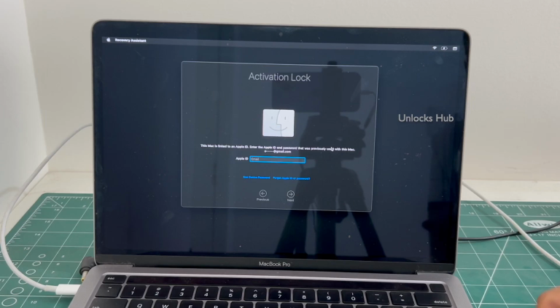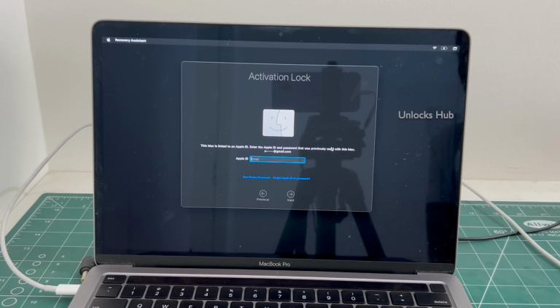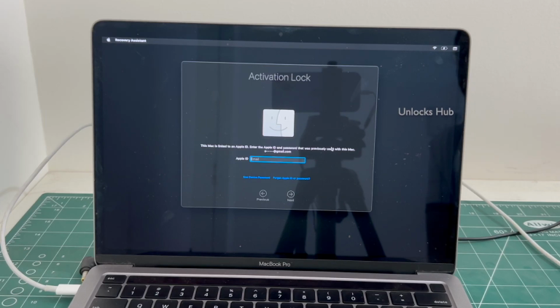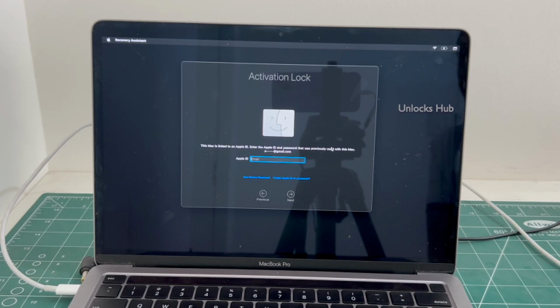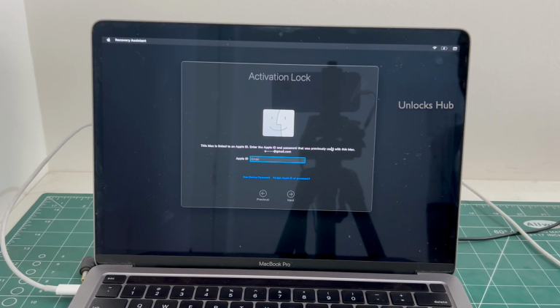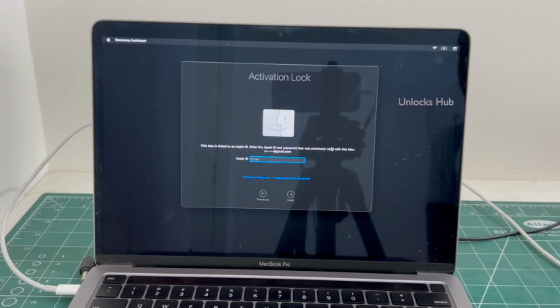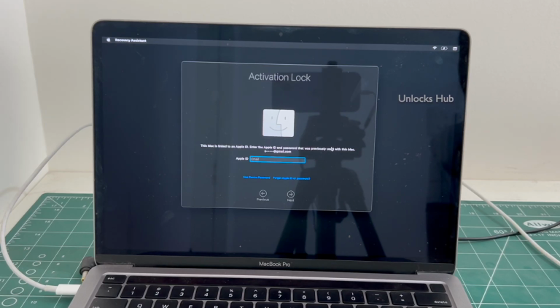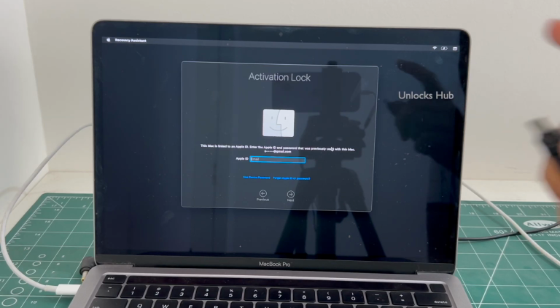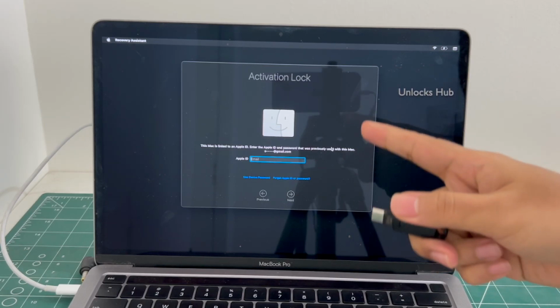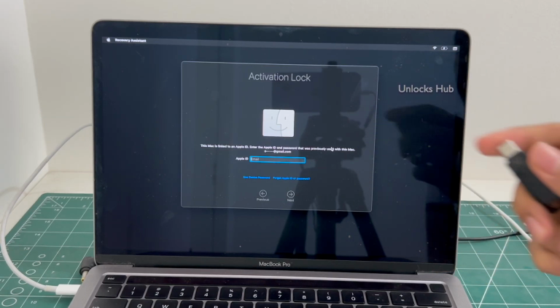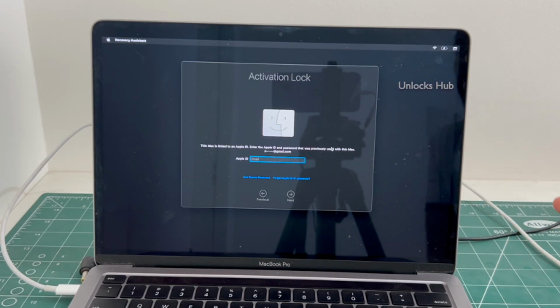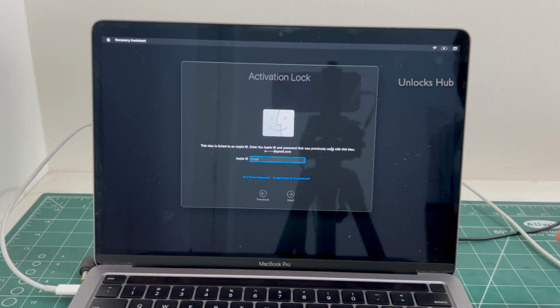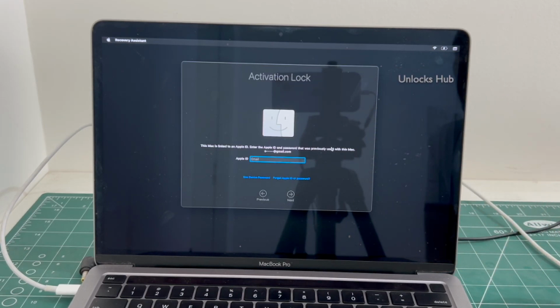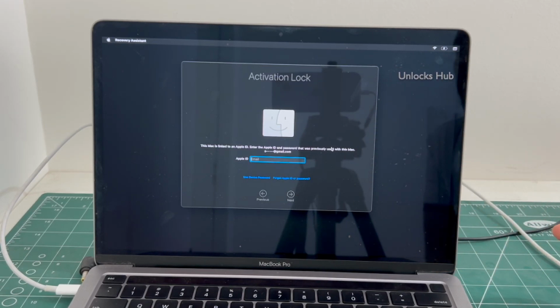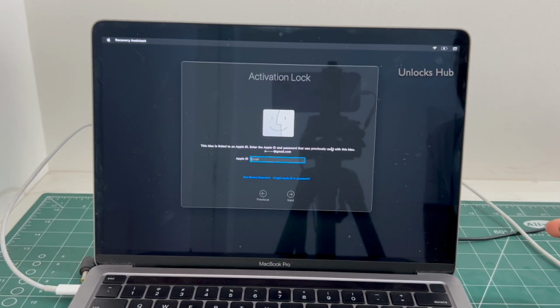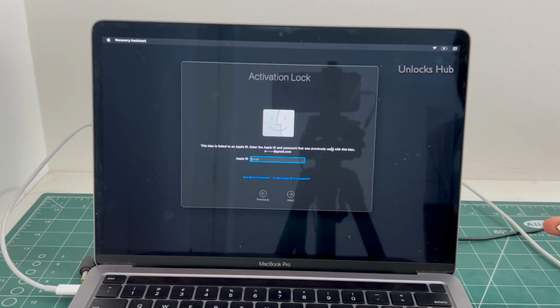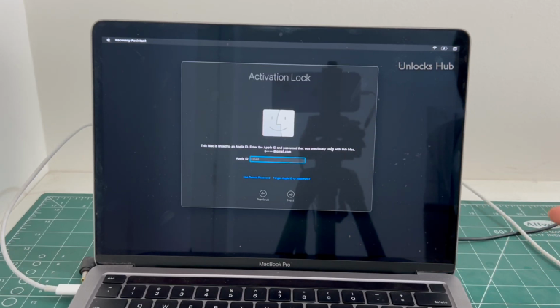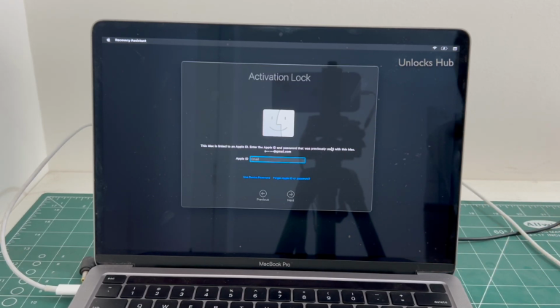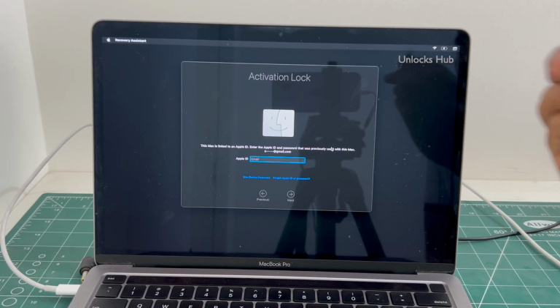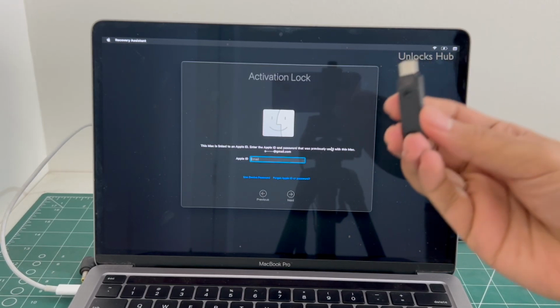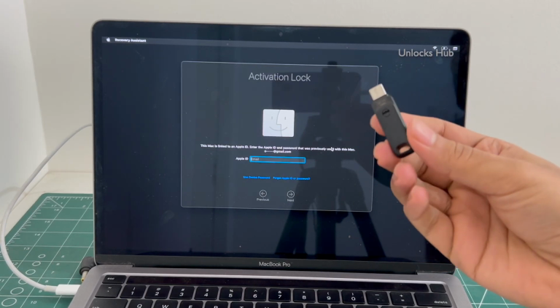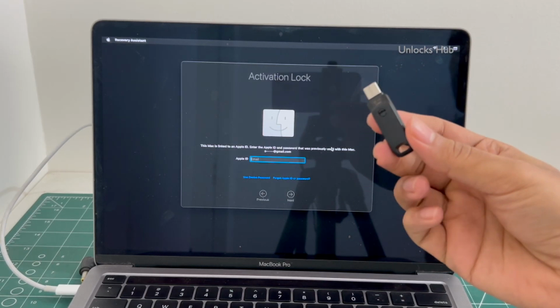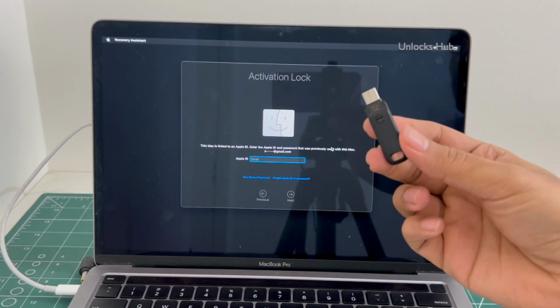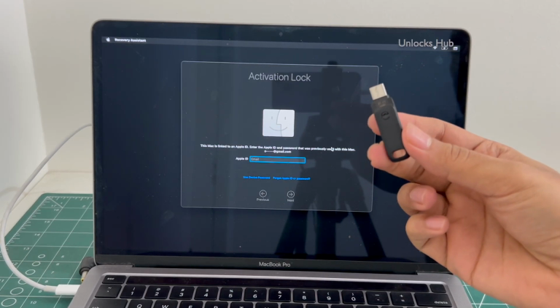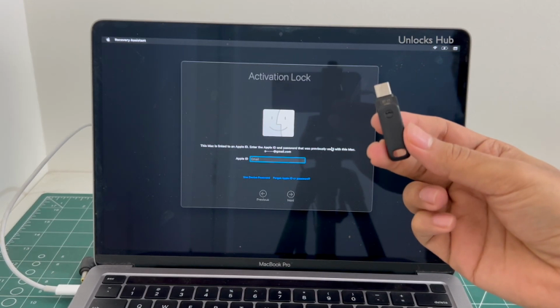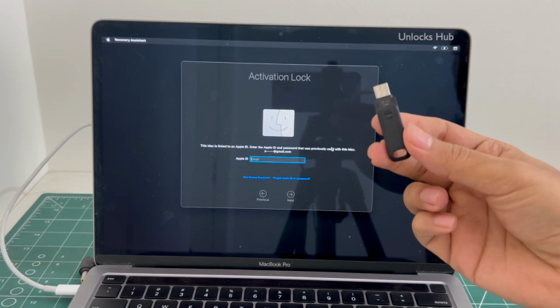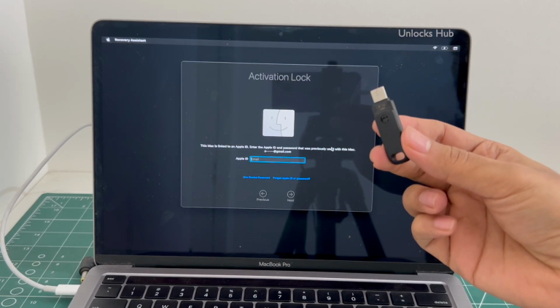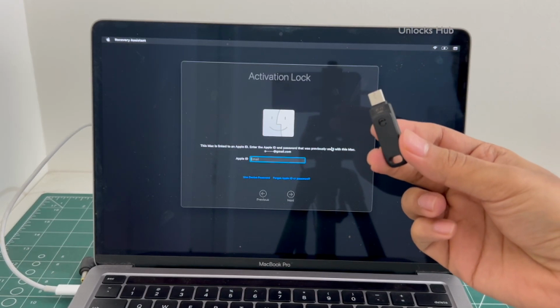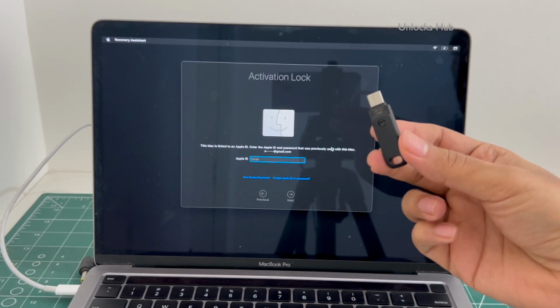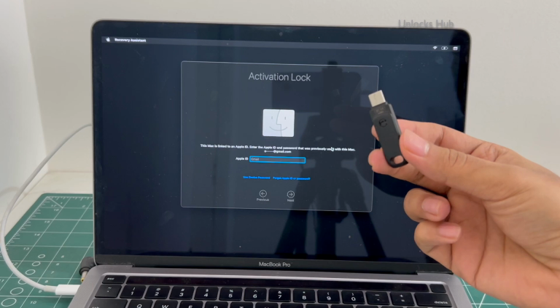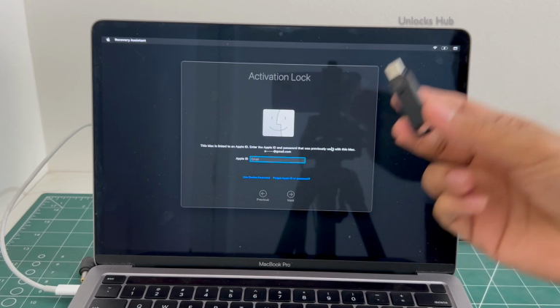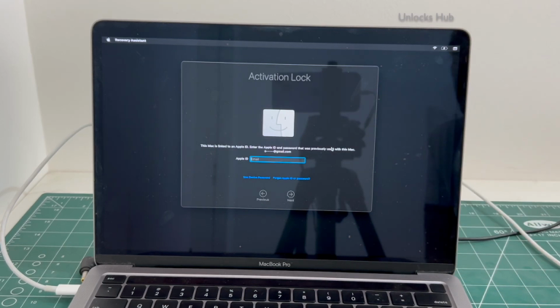I will be showing you how to remove the iCloud lock or activation lock permanently using the Unlocks Hub USB configurator files.